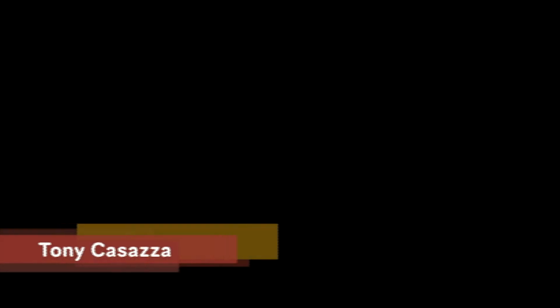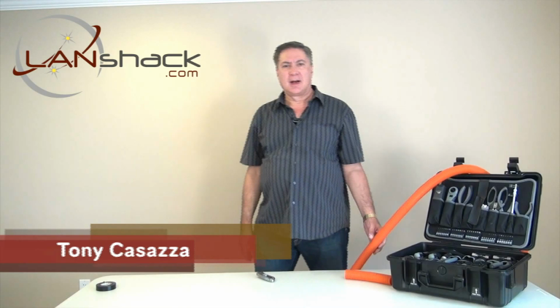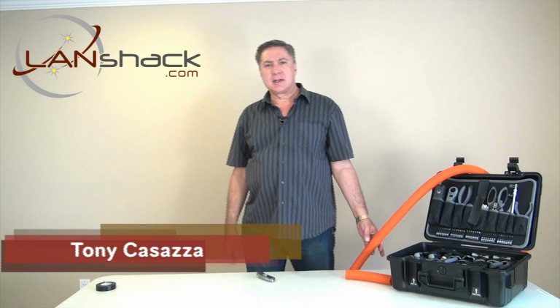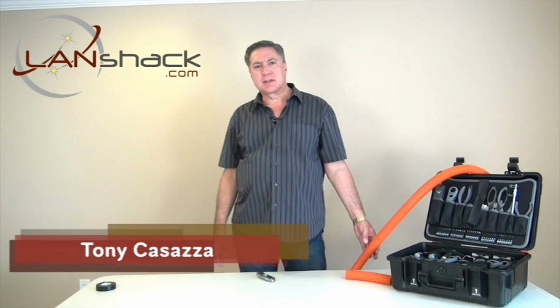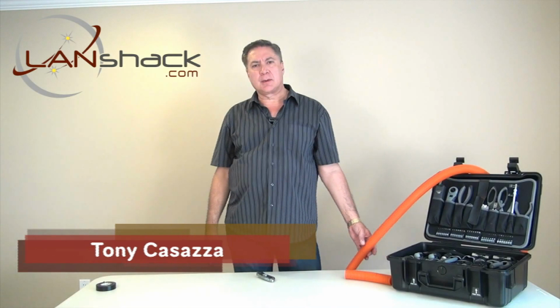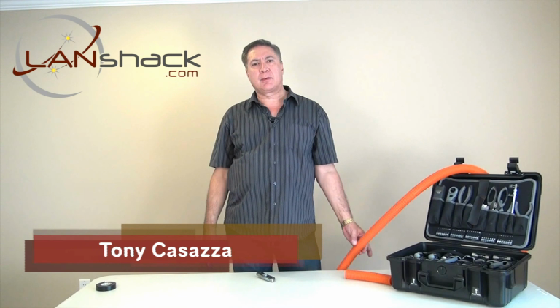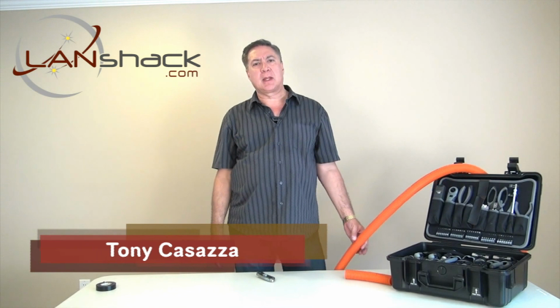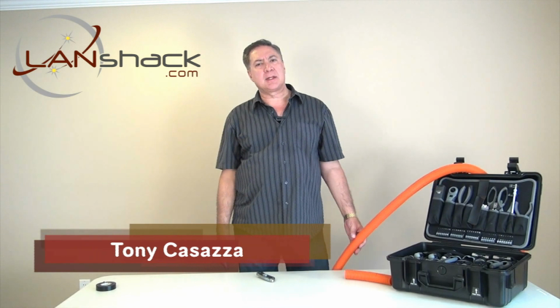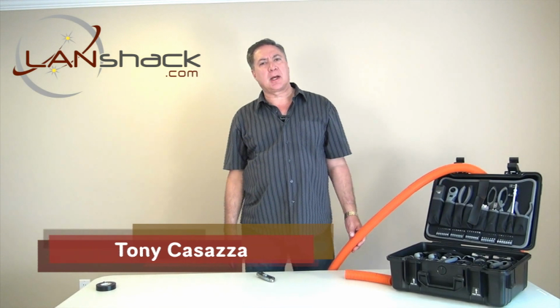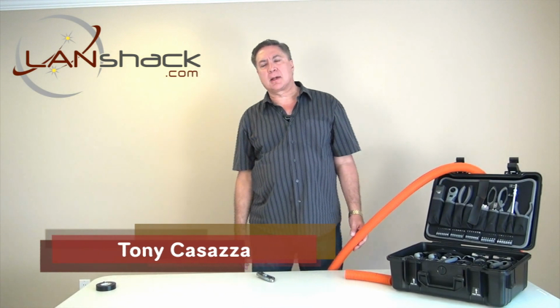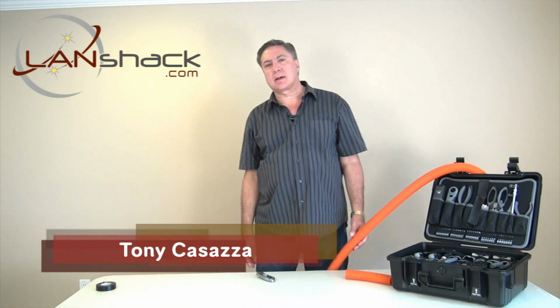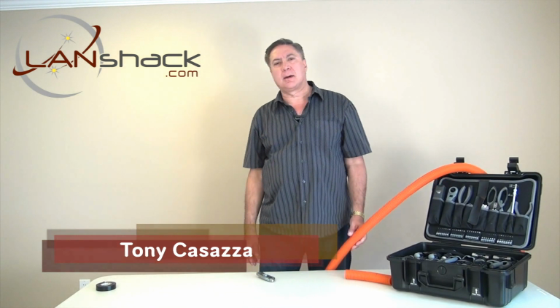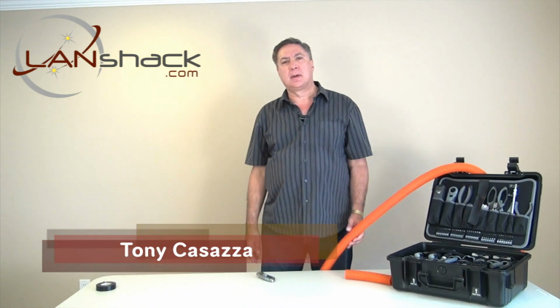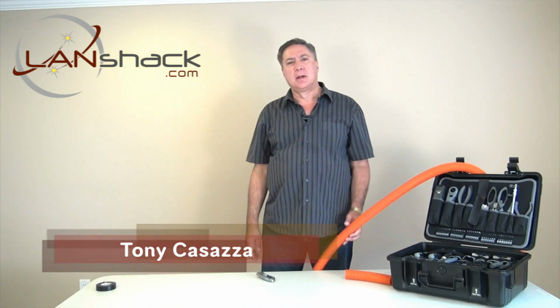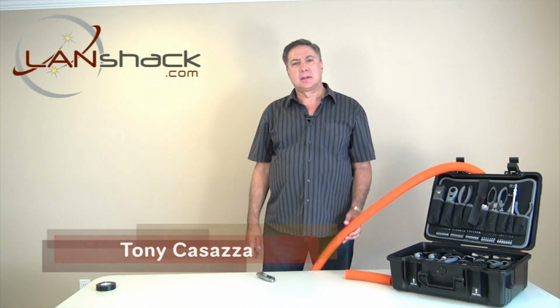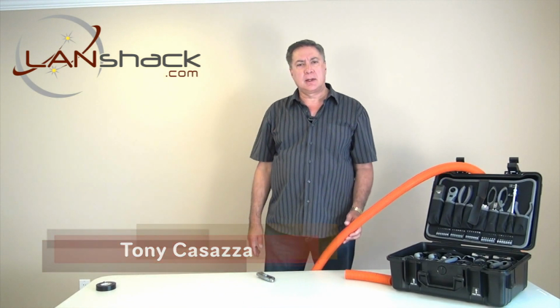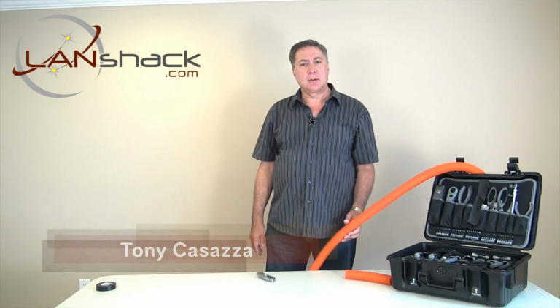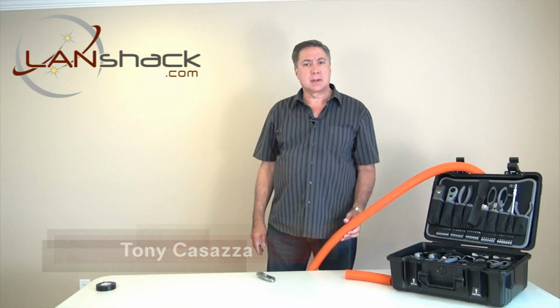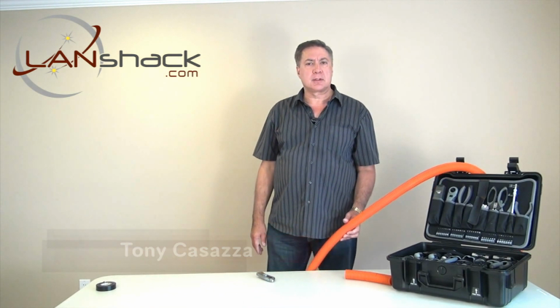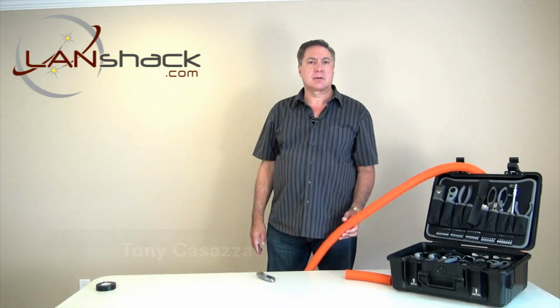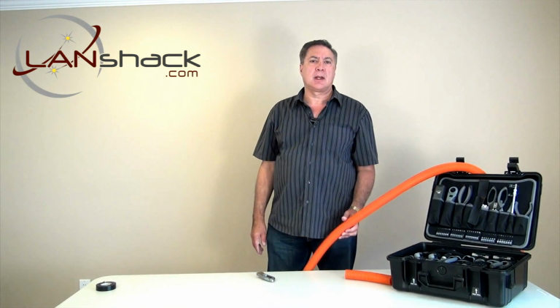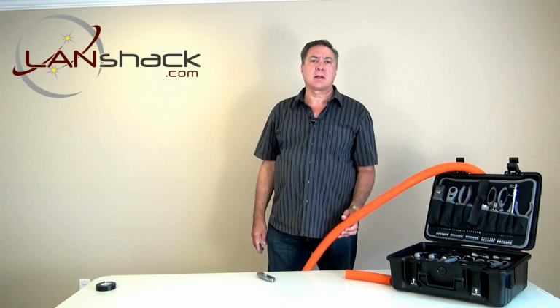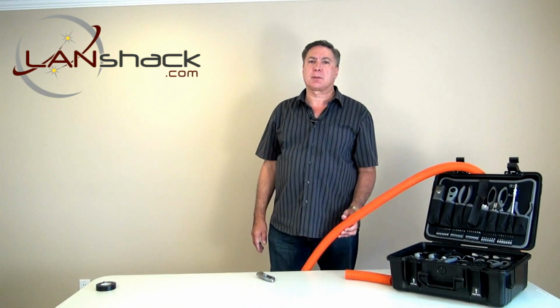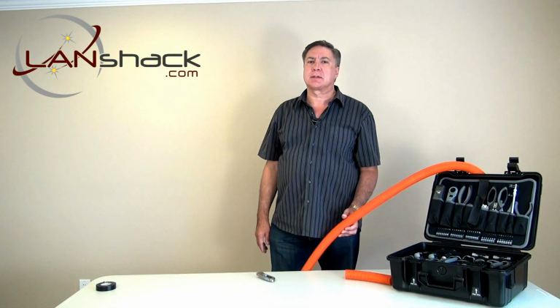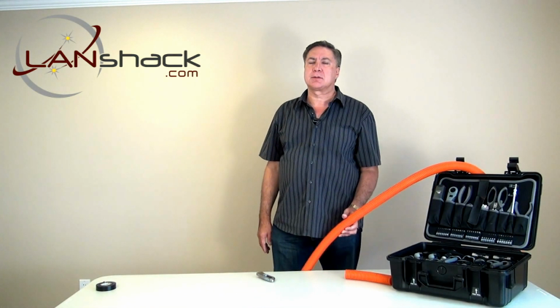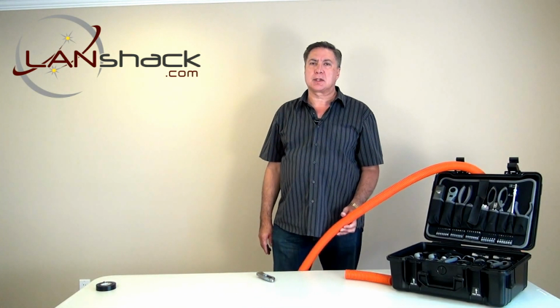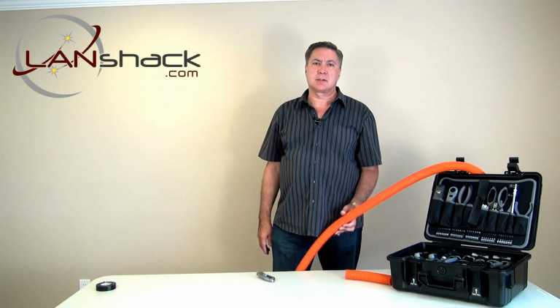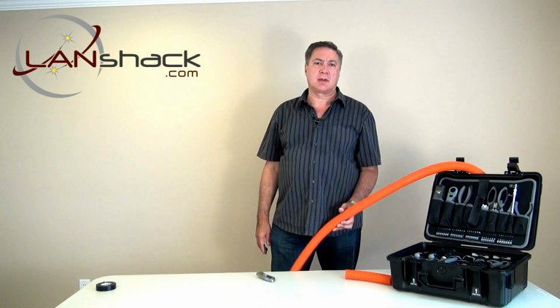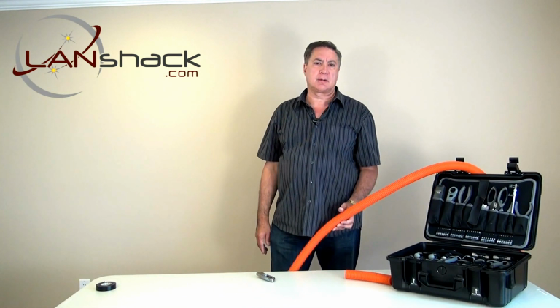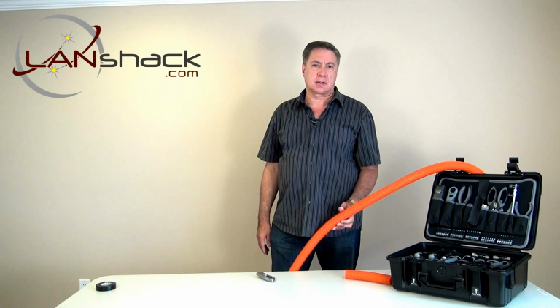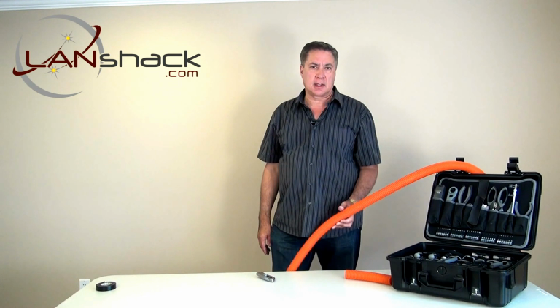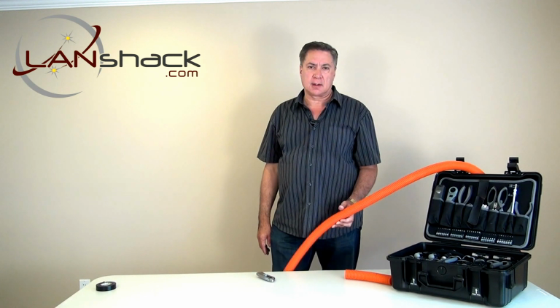Hi, this is Tony from LandShack.com. Today we will demonstrate how to splice two sections of inner duct together.